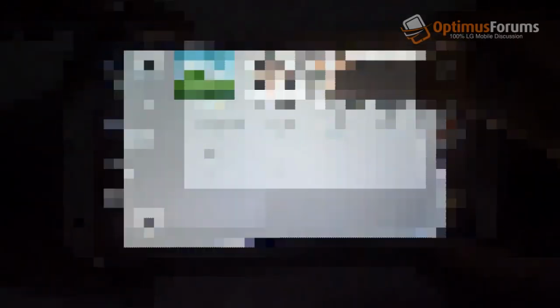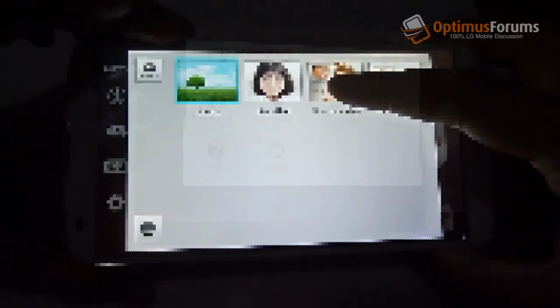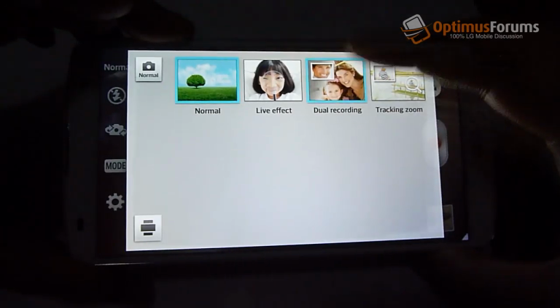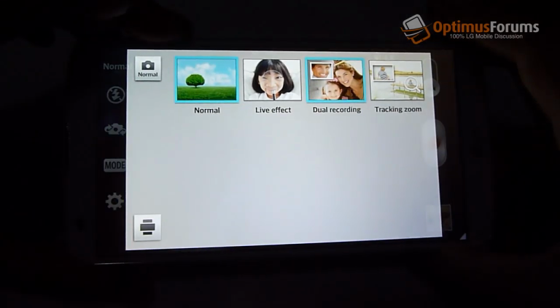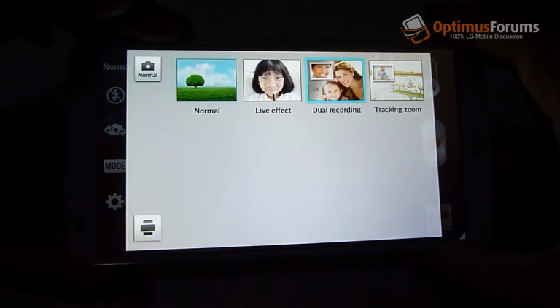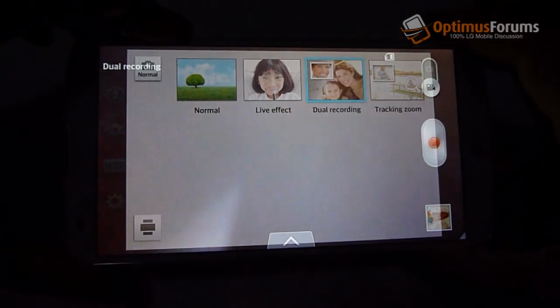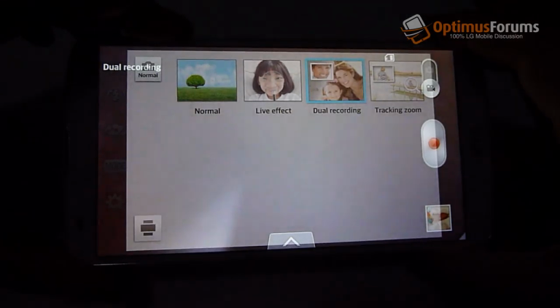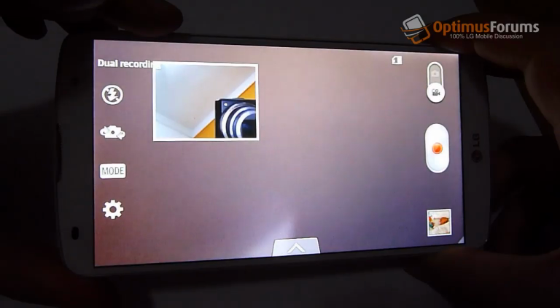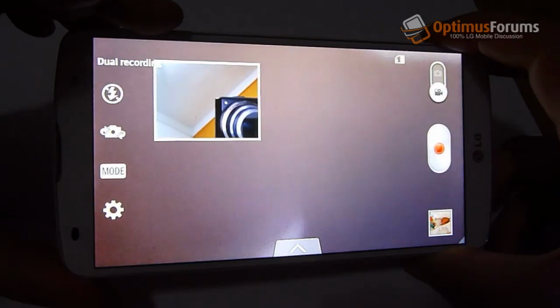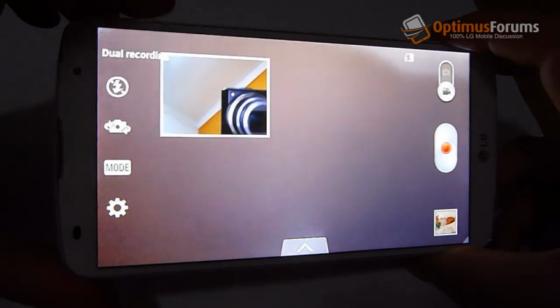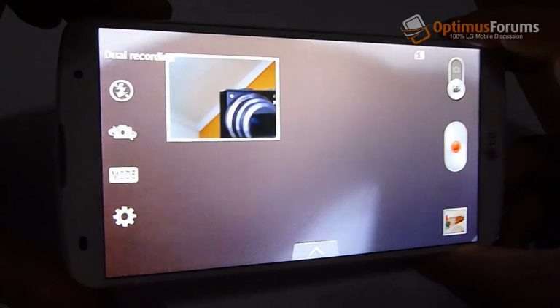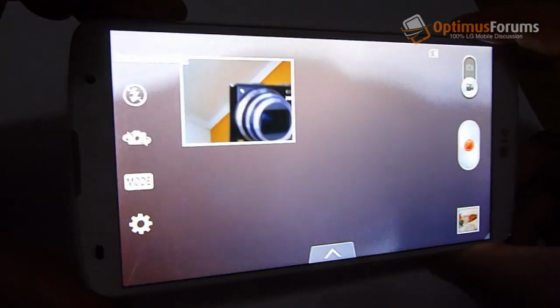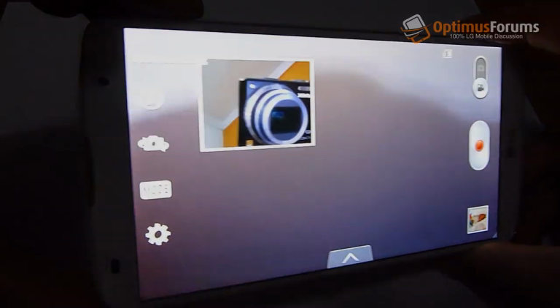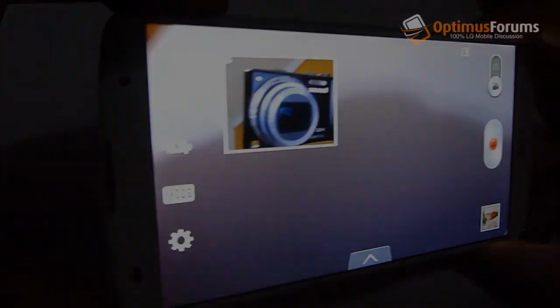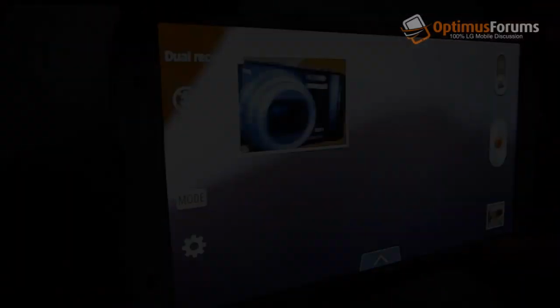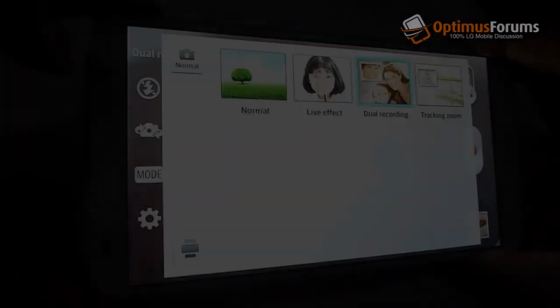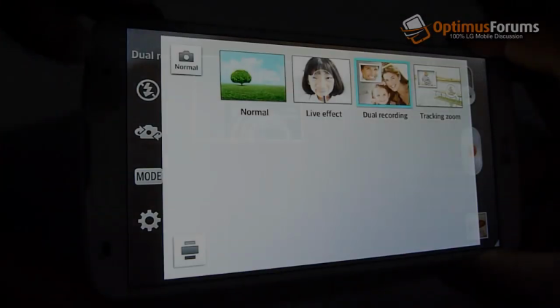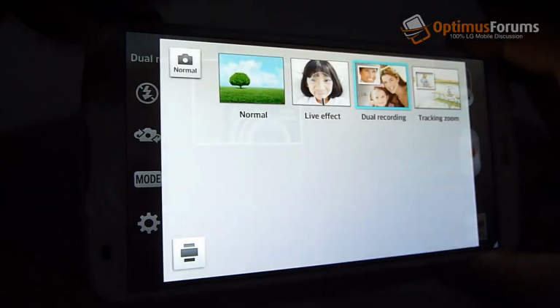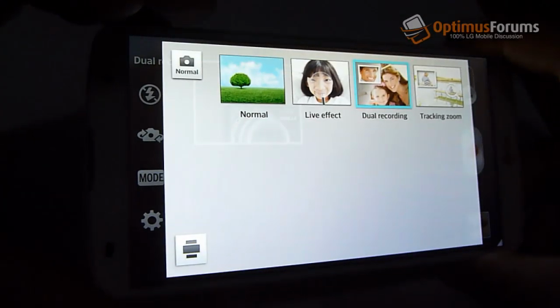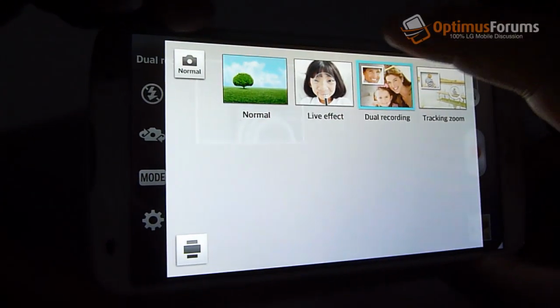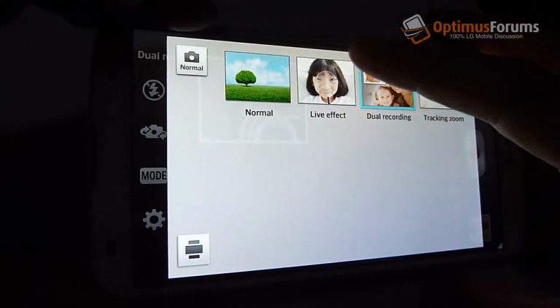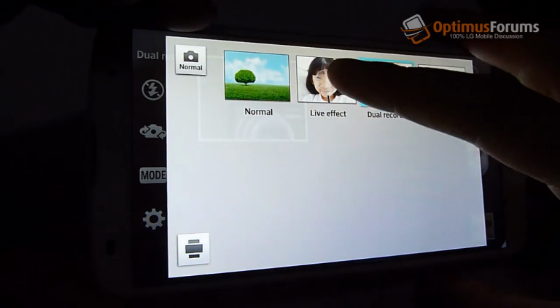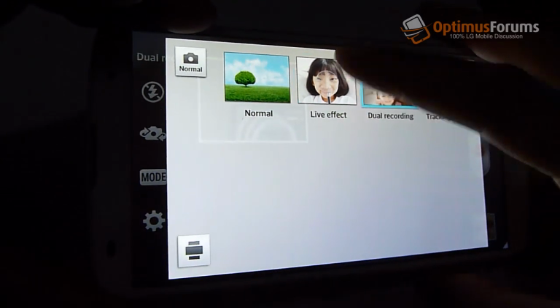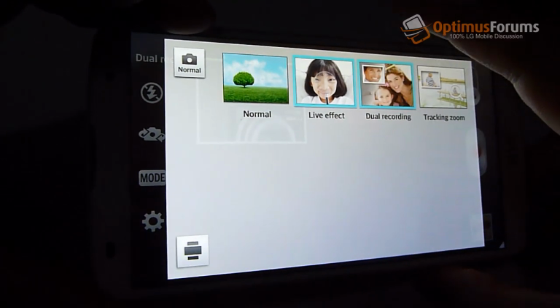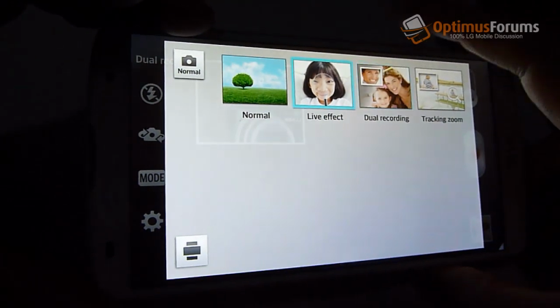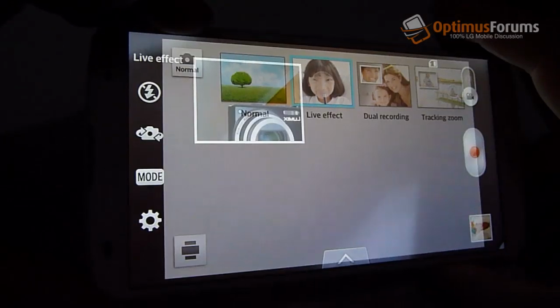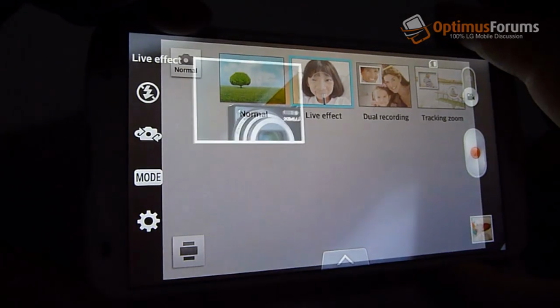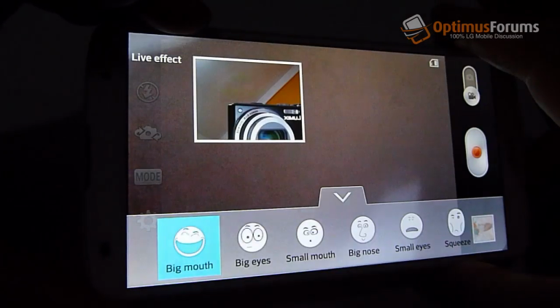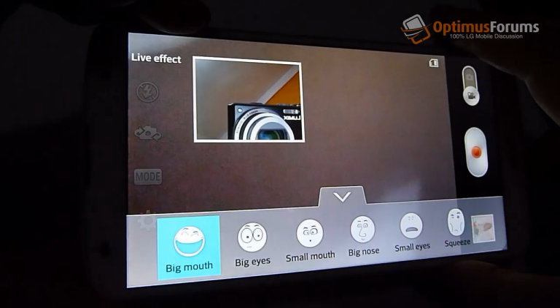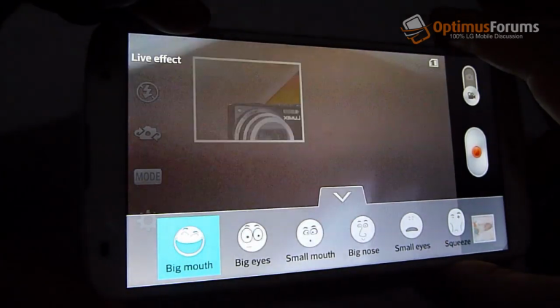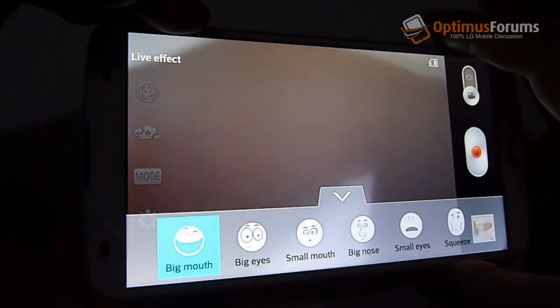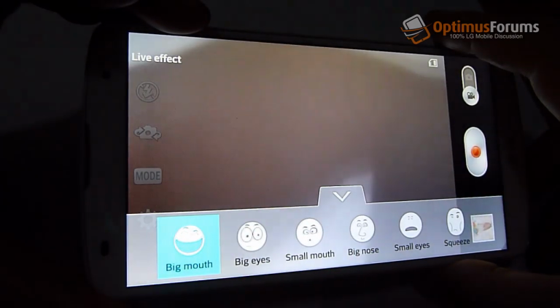There's also live effect, dual recording, and a few other options available with the video recorder.